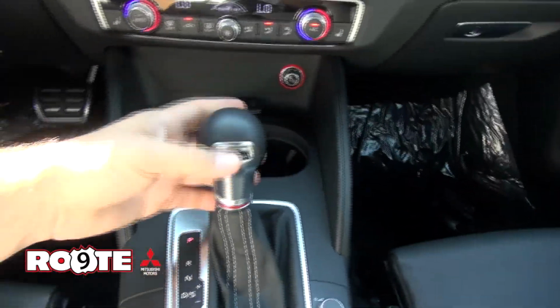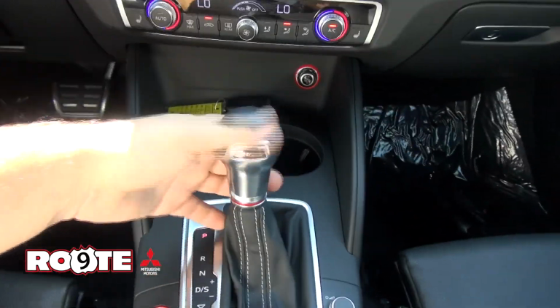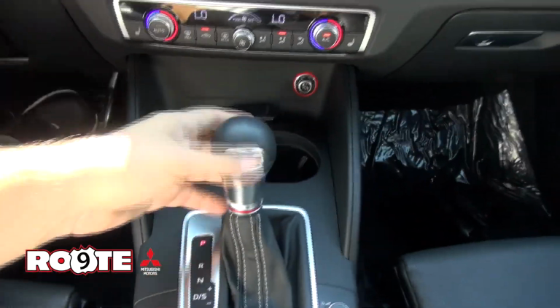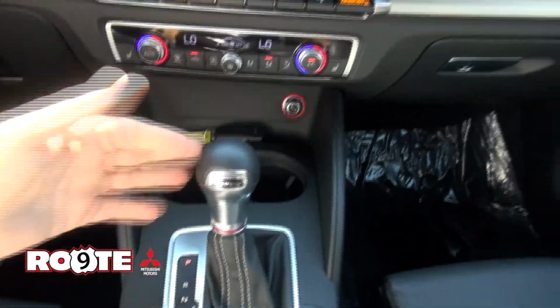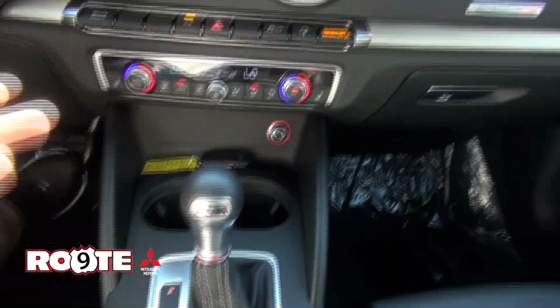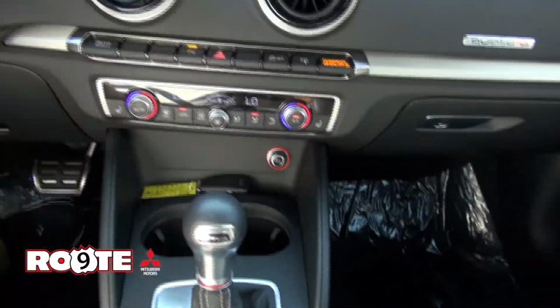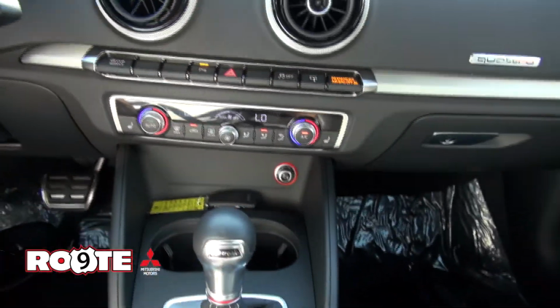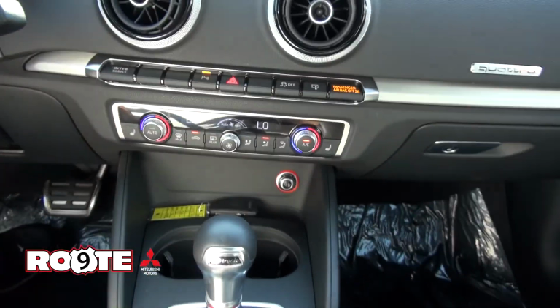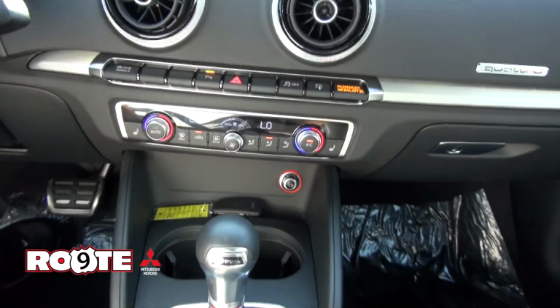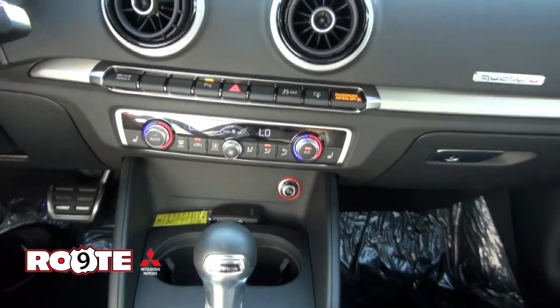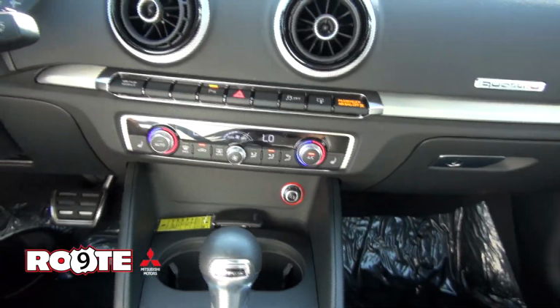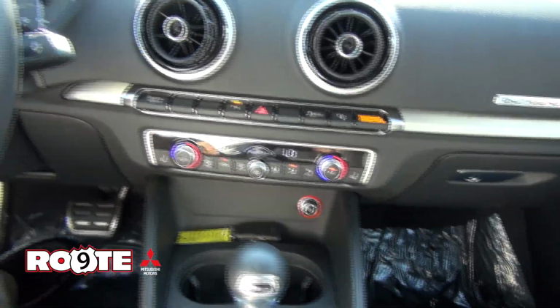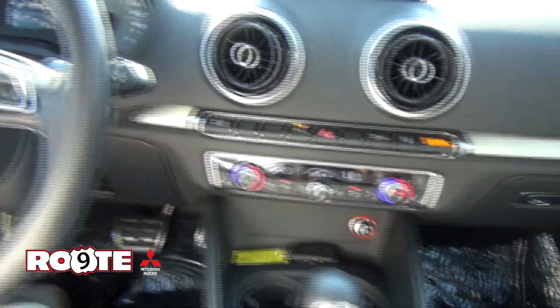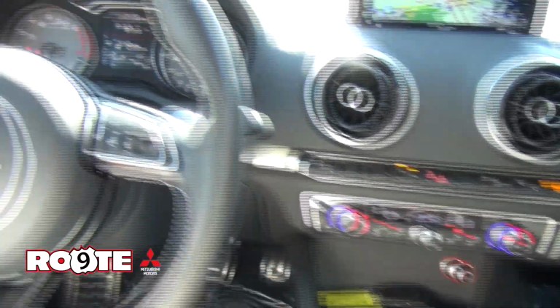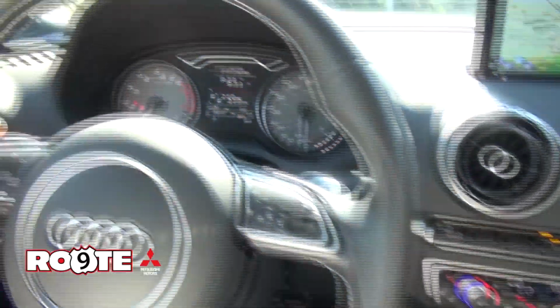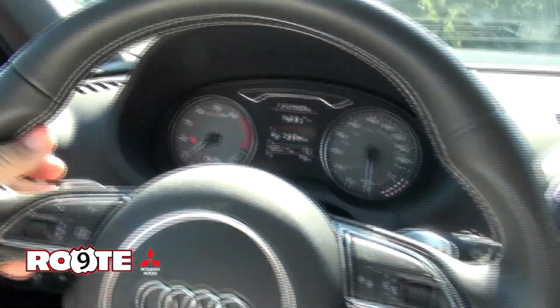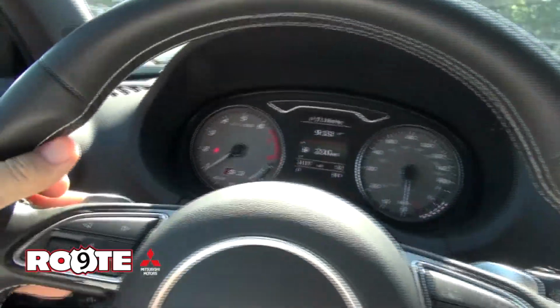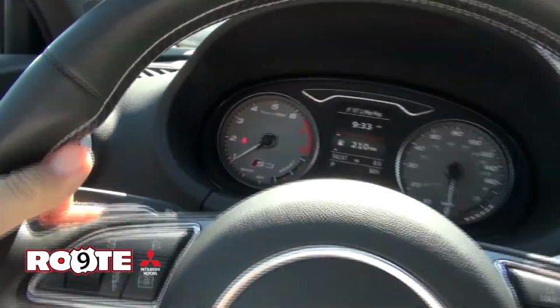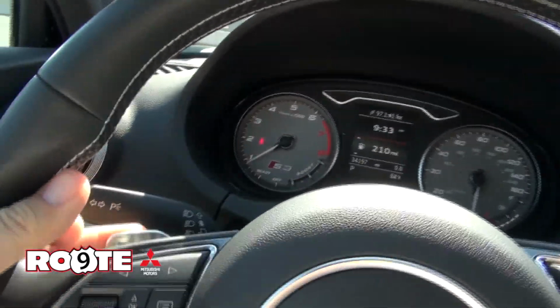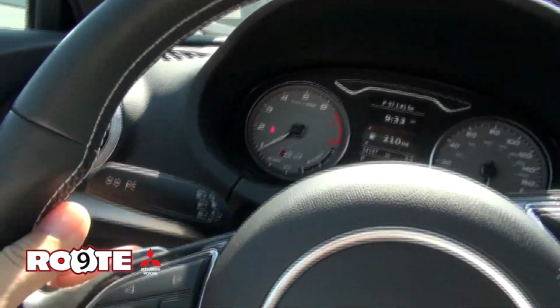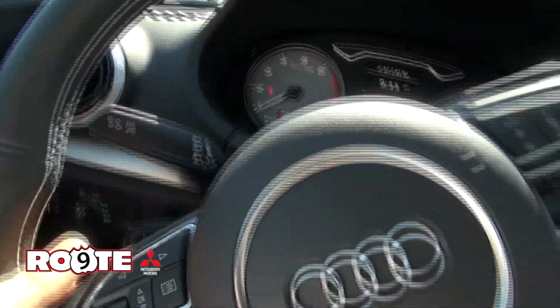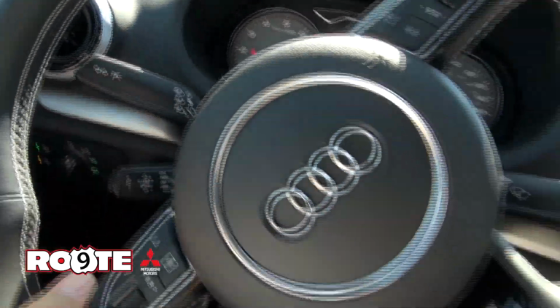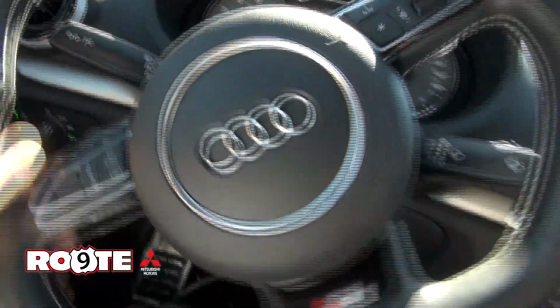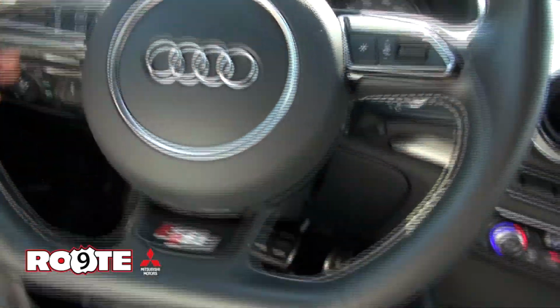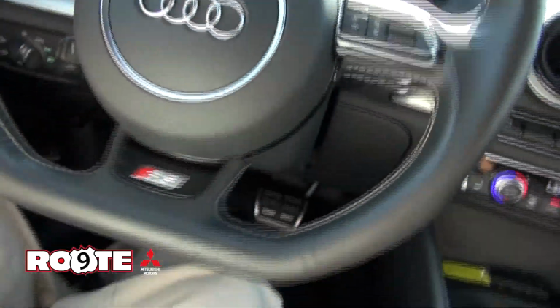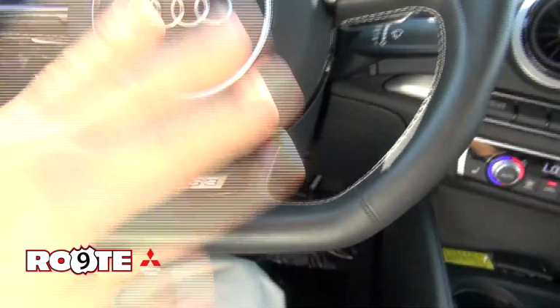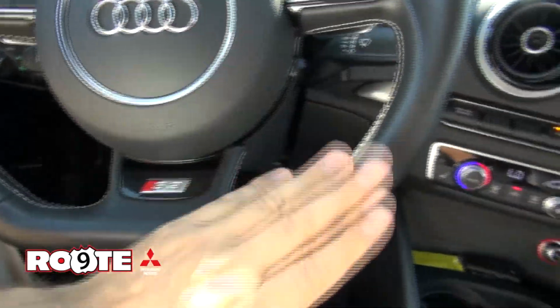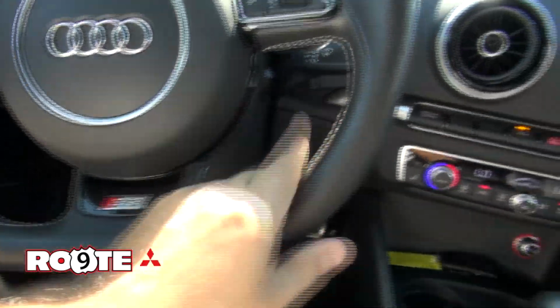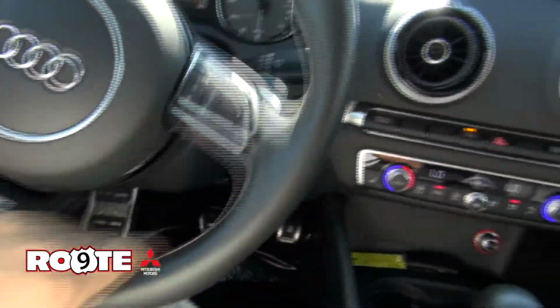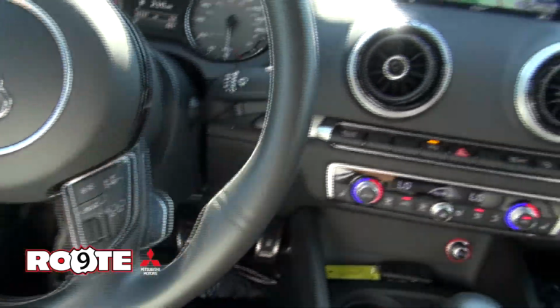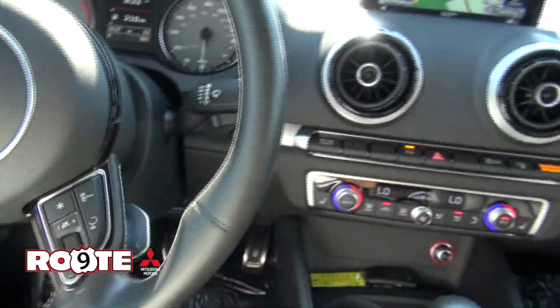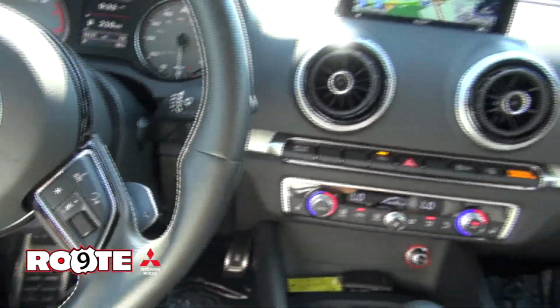S-Tronic — if you want to shift quick, this is definitely the vehicle for you. It has the paddles here. Flat bottom steering wheel.